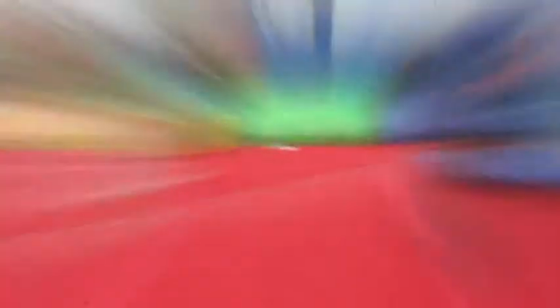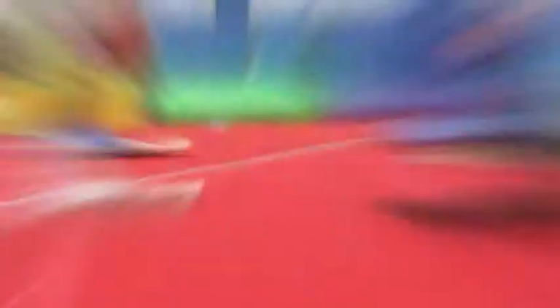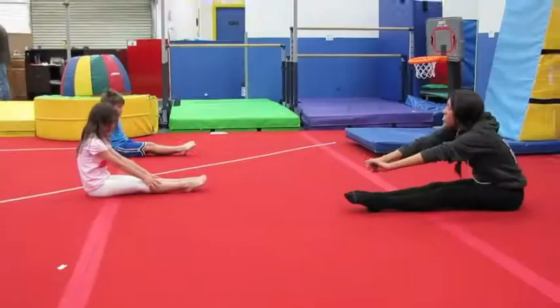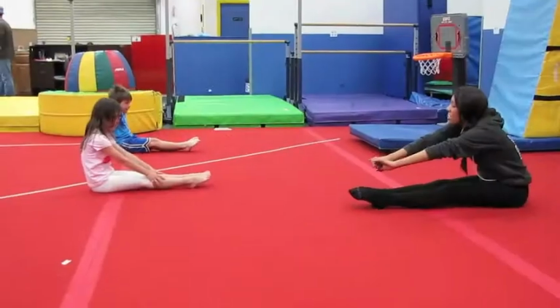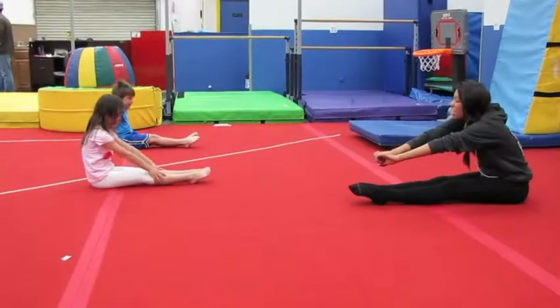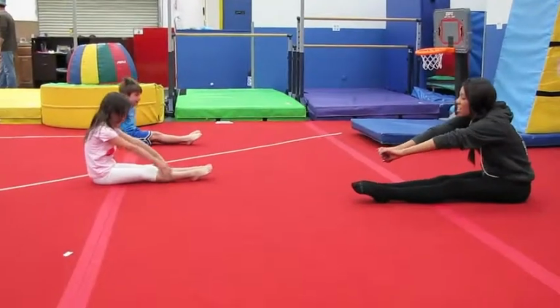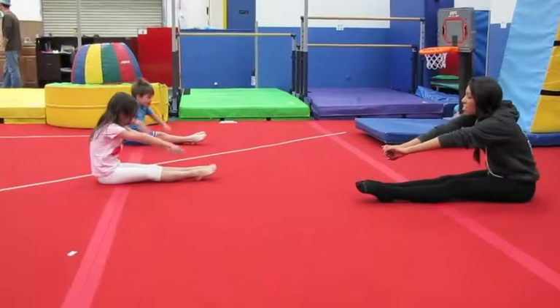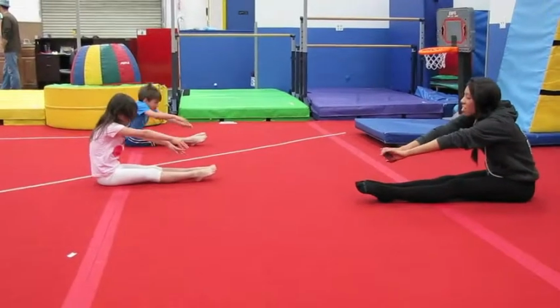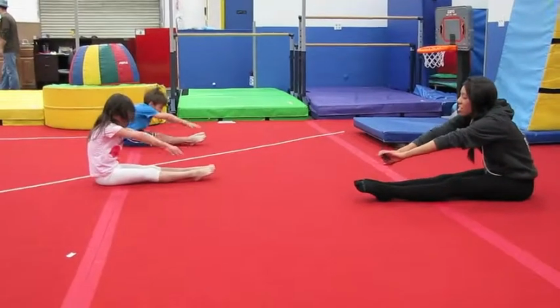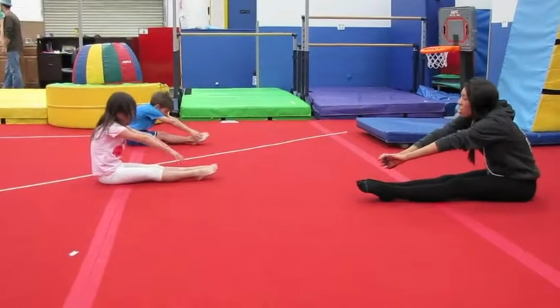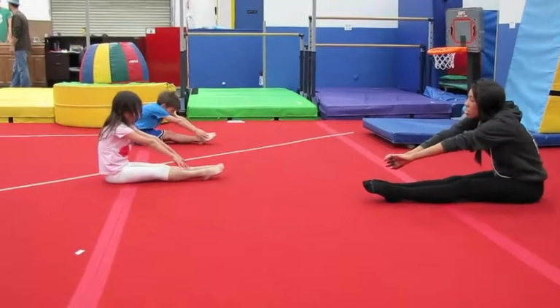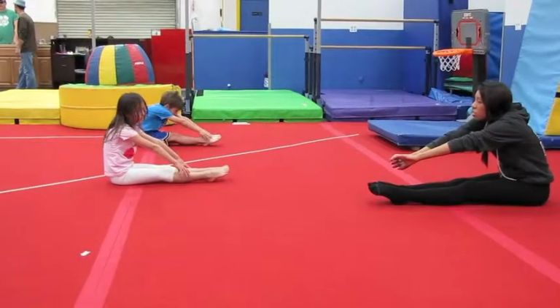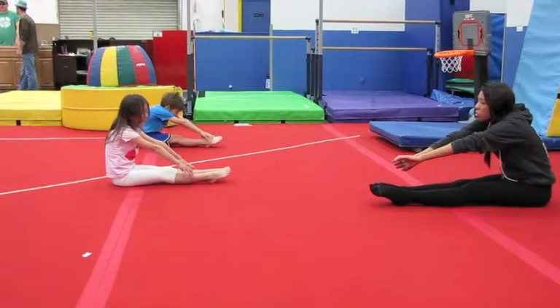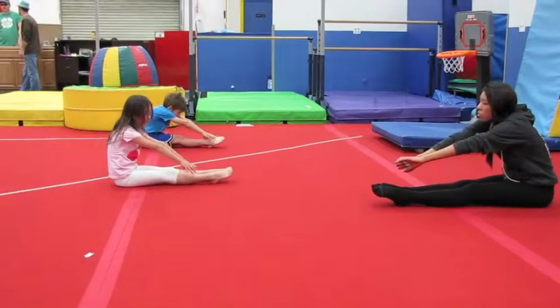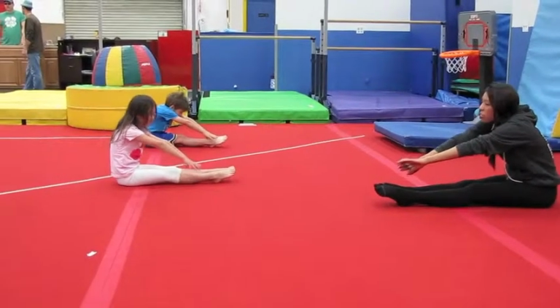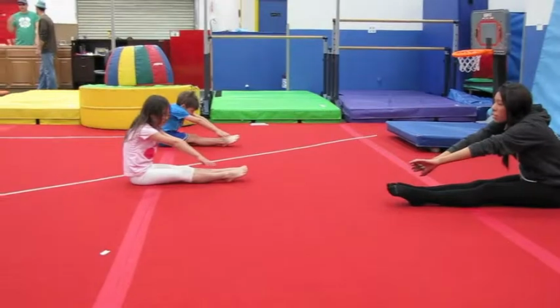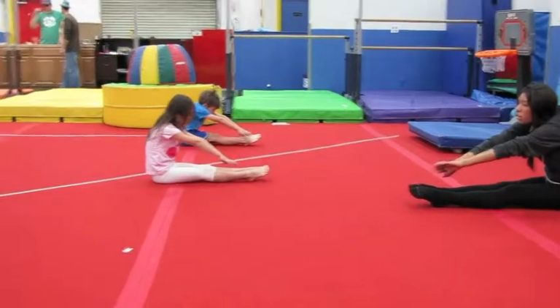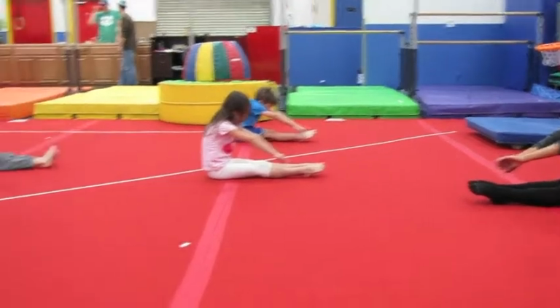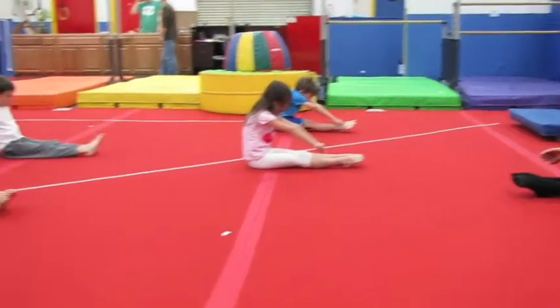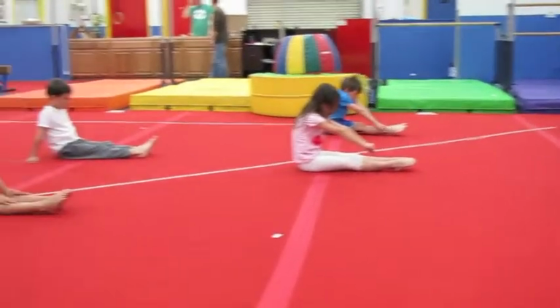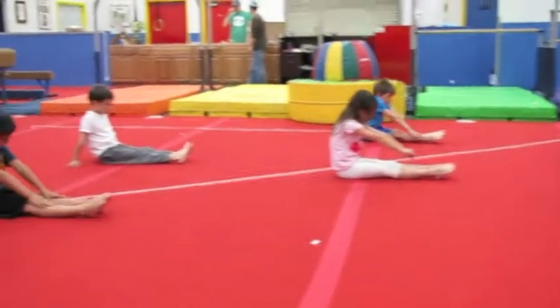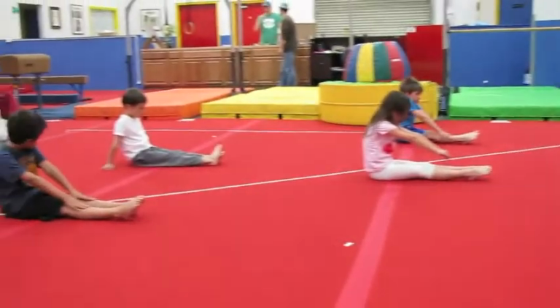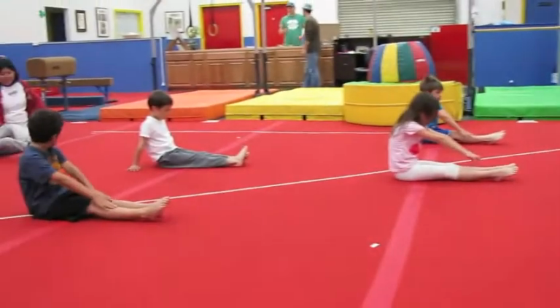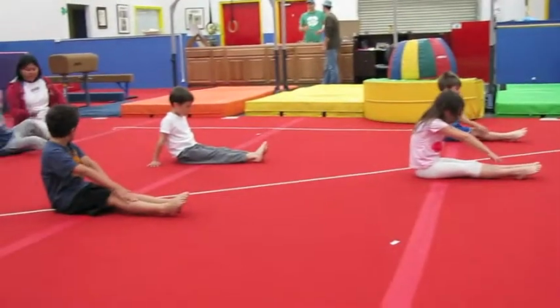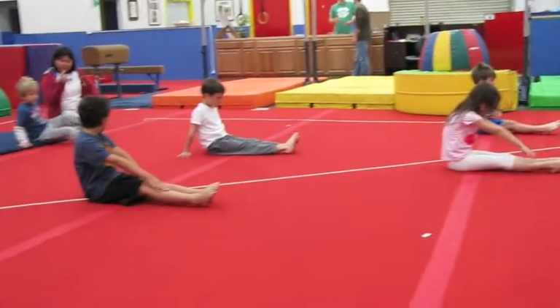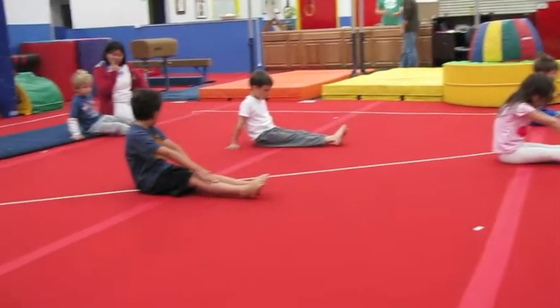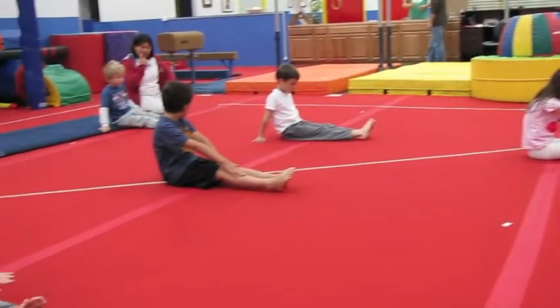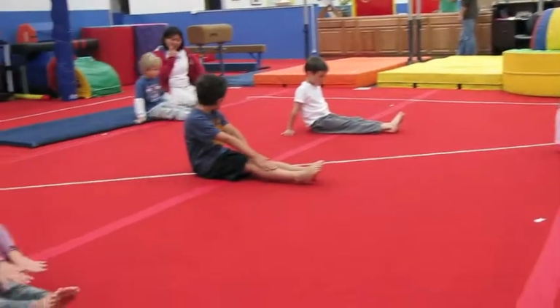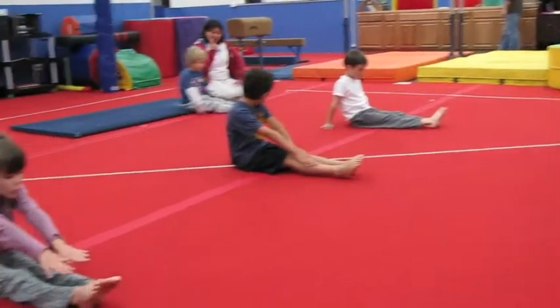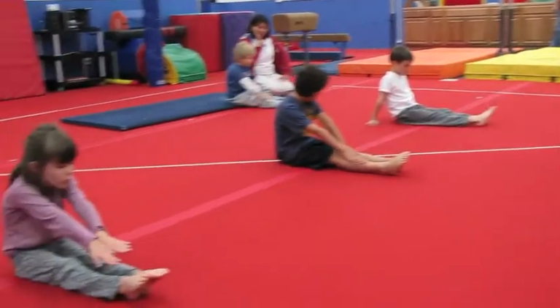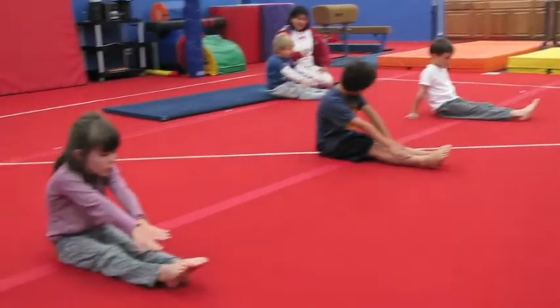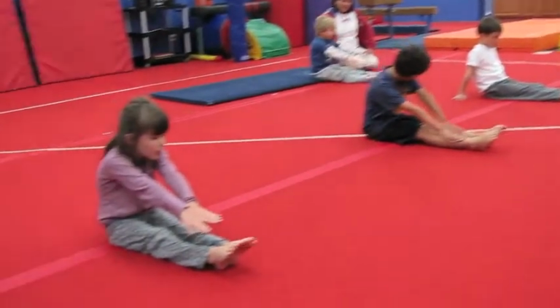All right. All the straight legs — try to reach for your feet. Toes pointed. Good, Minus.